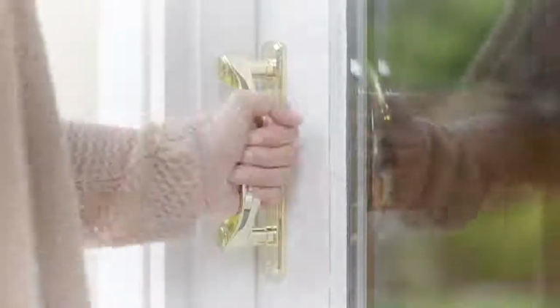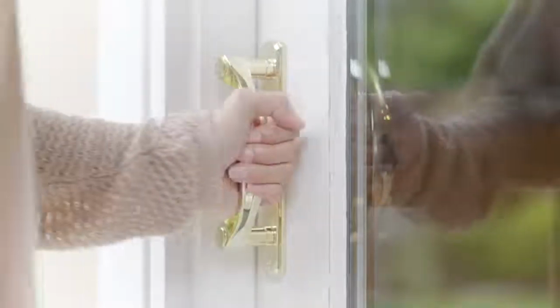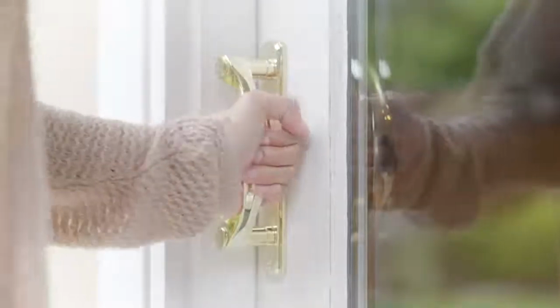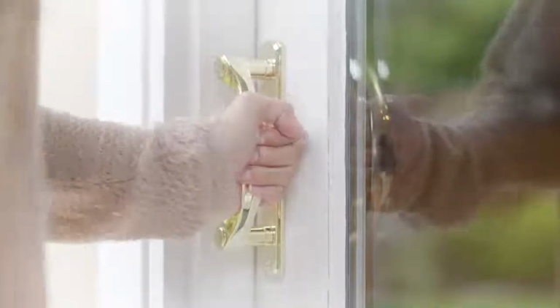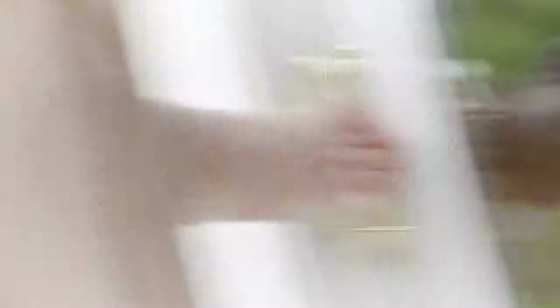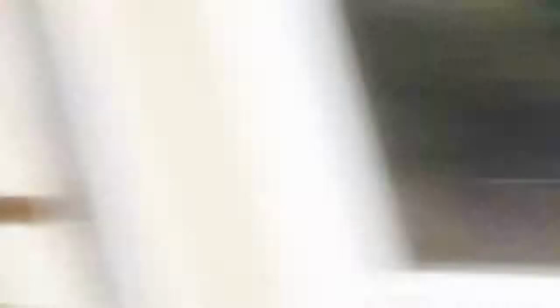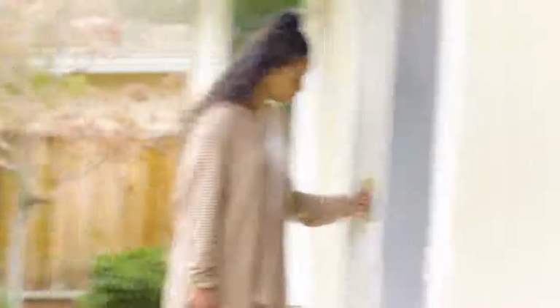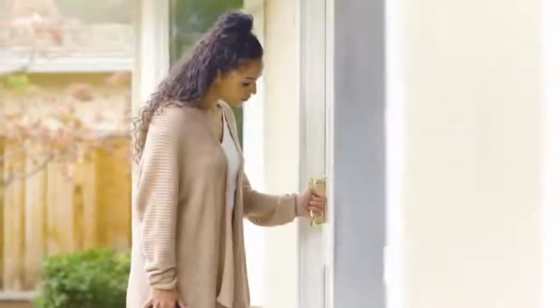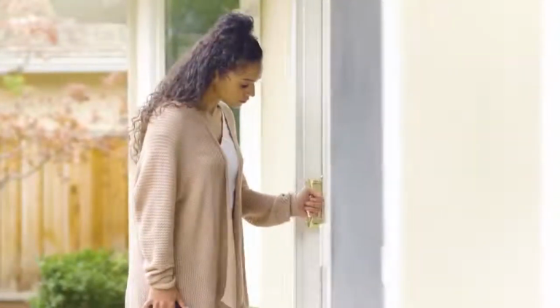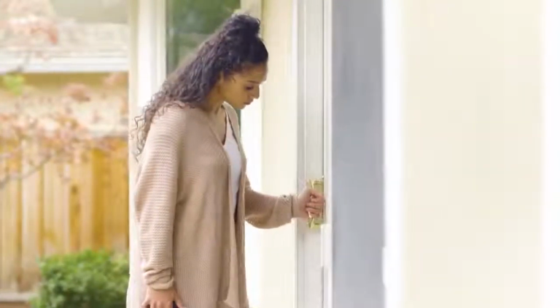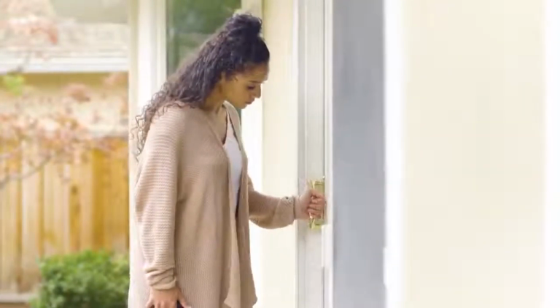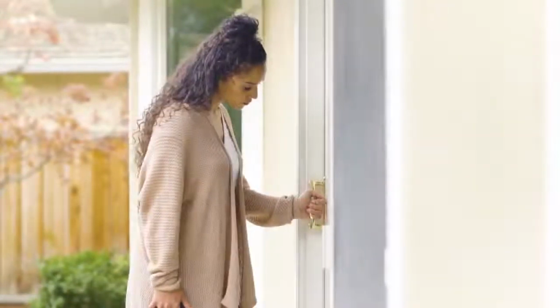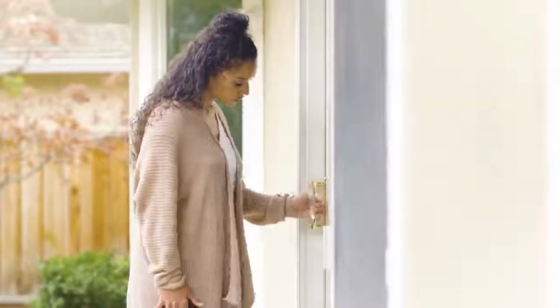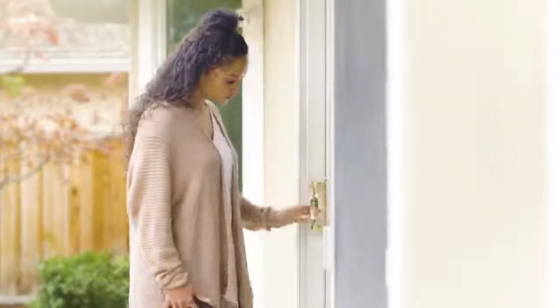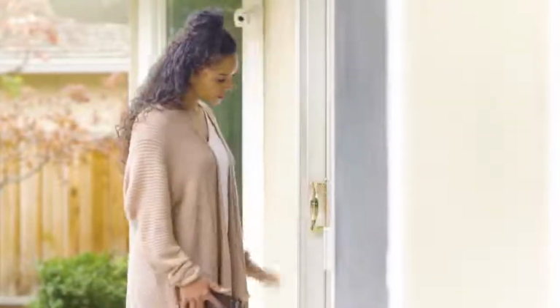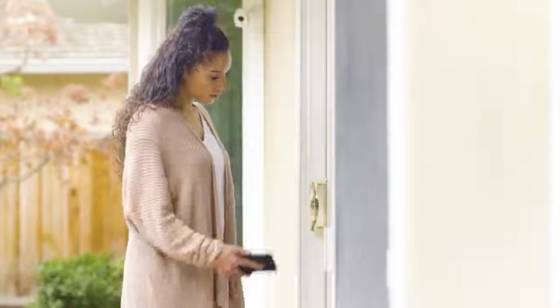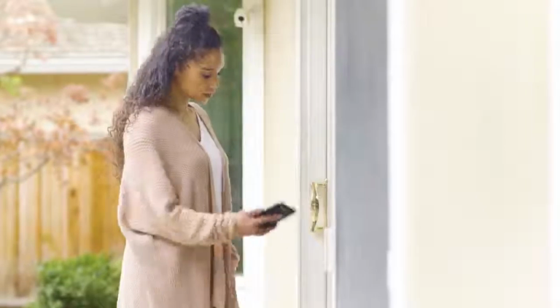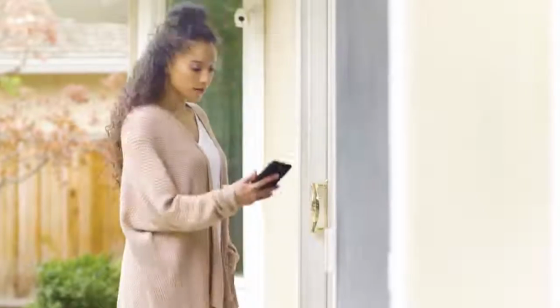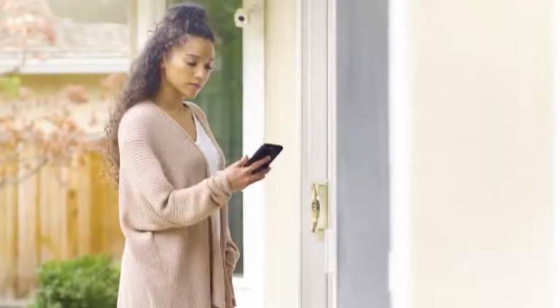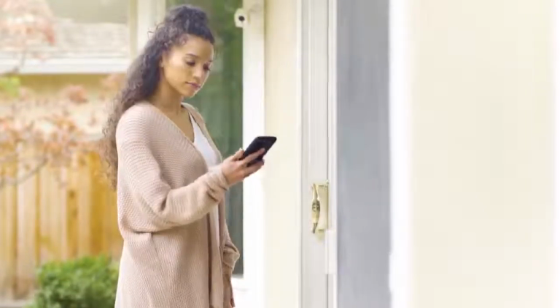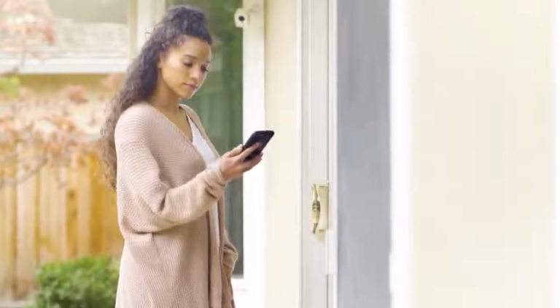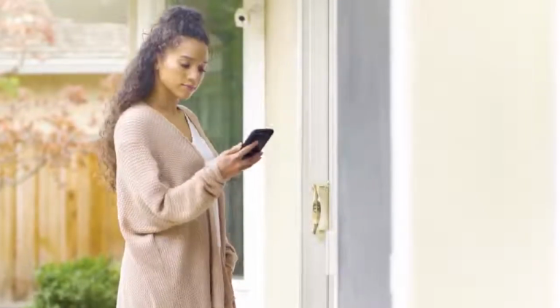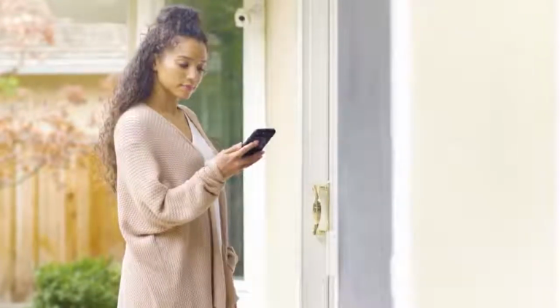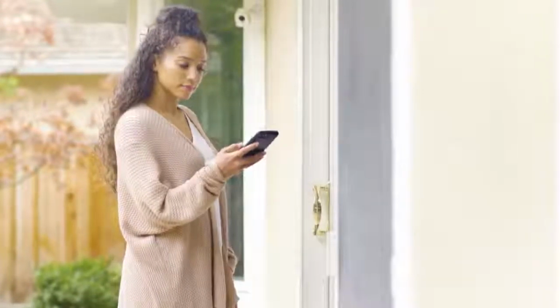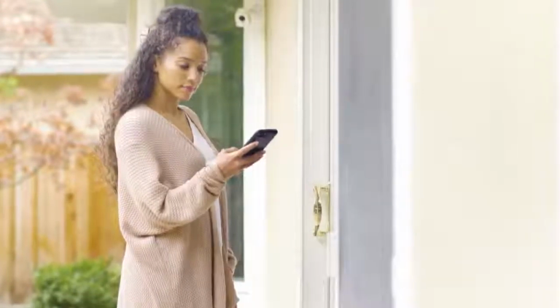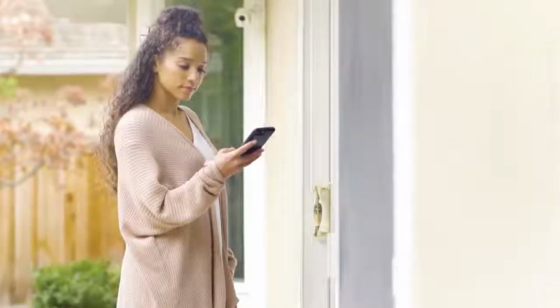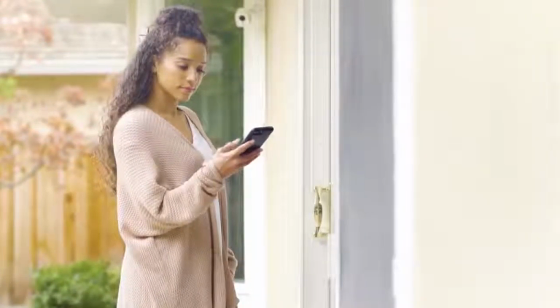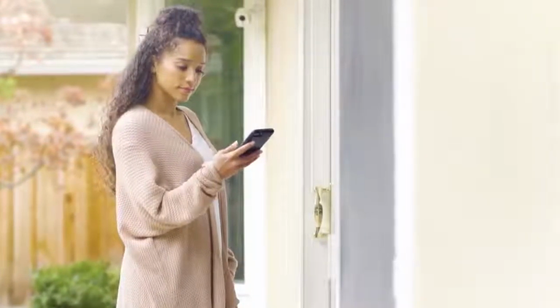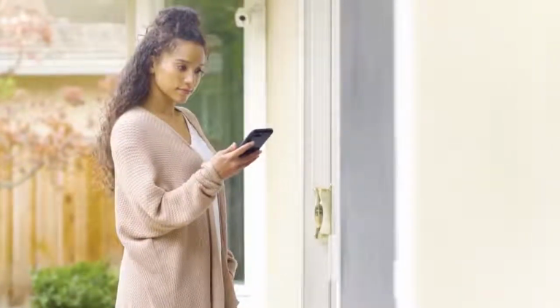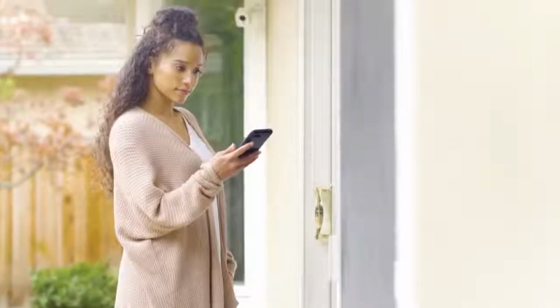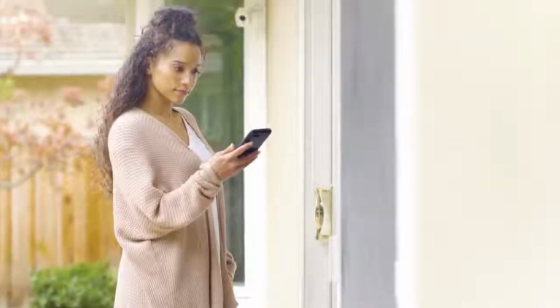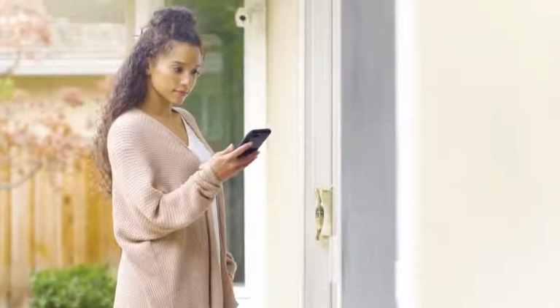Locked out? No need for a hide-a-key. Wazen allows you to get into your home with your smartphone.